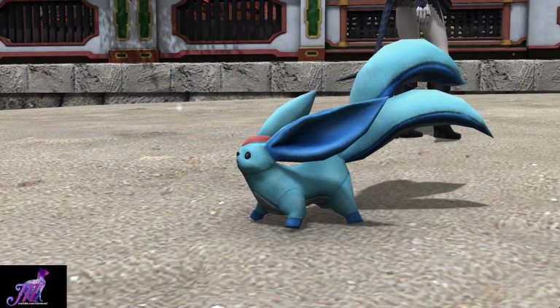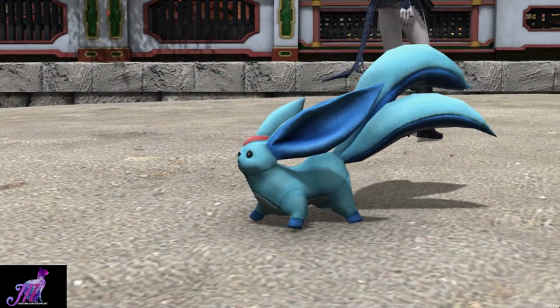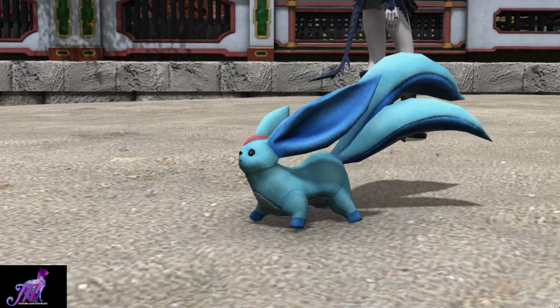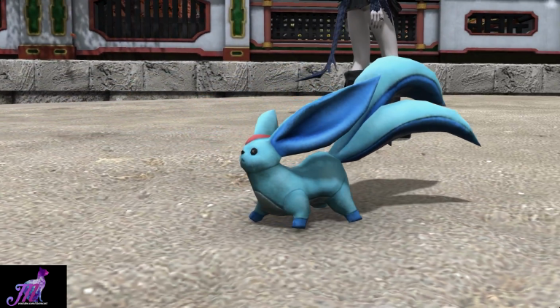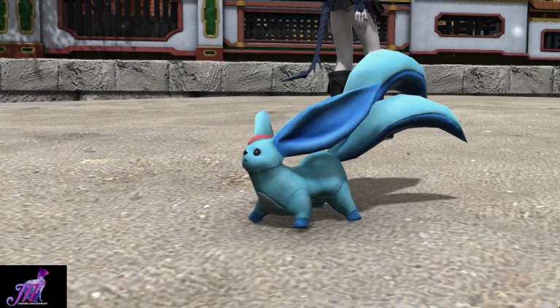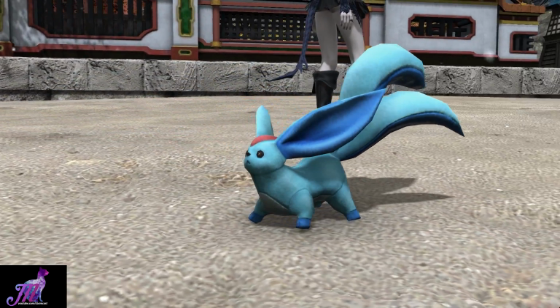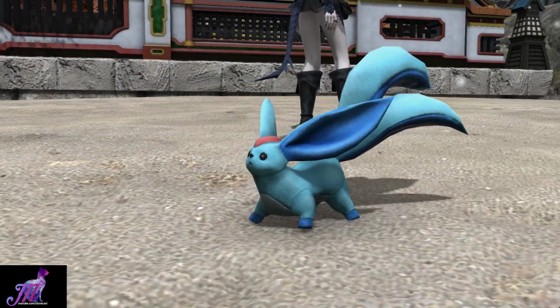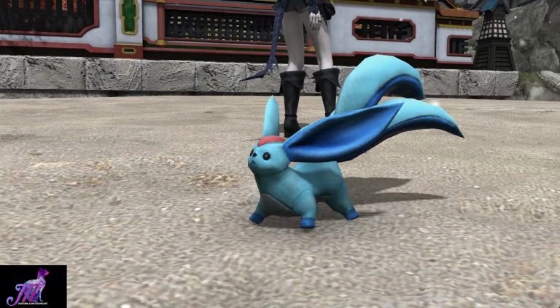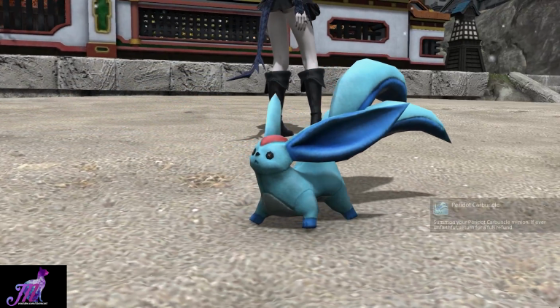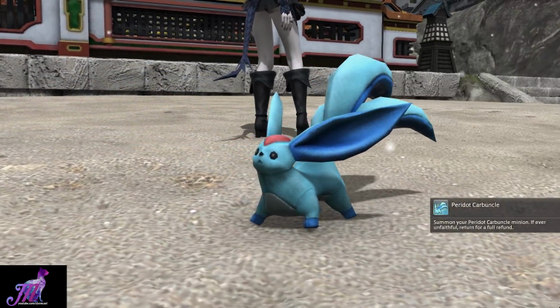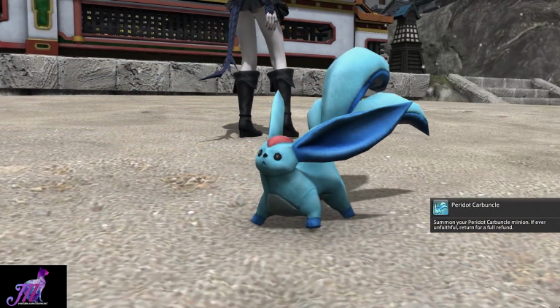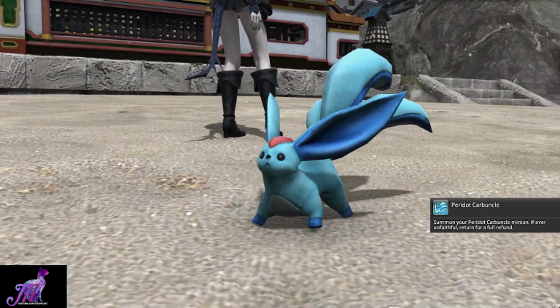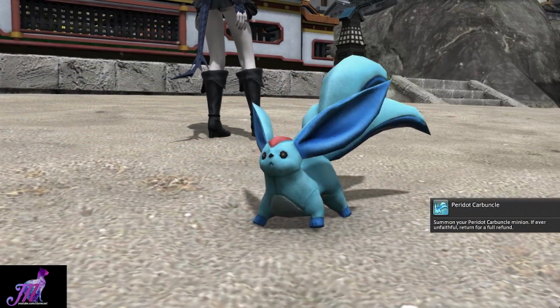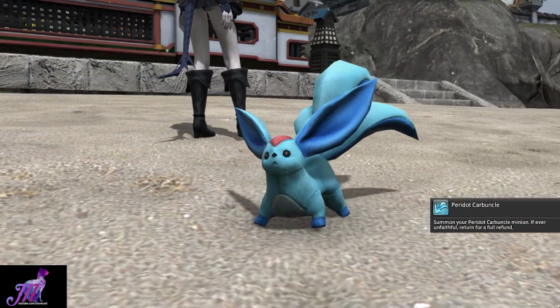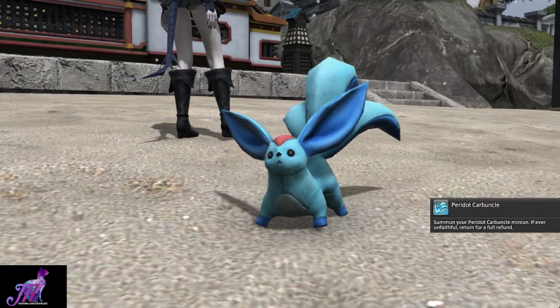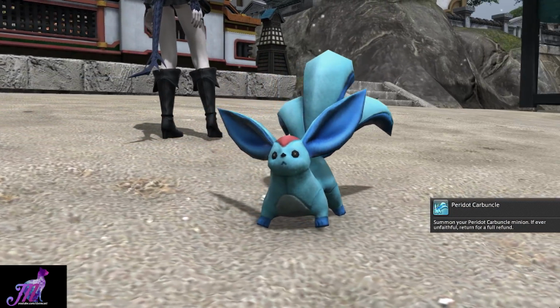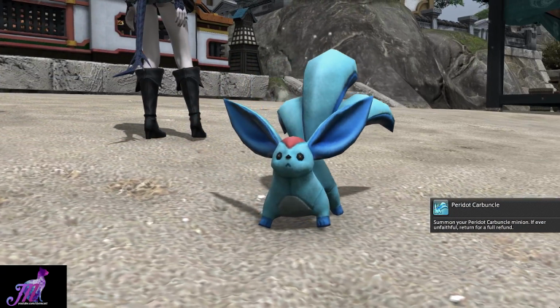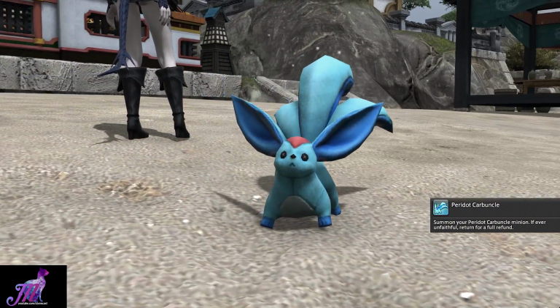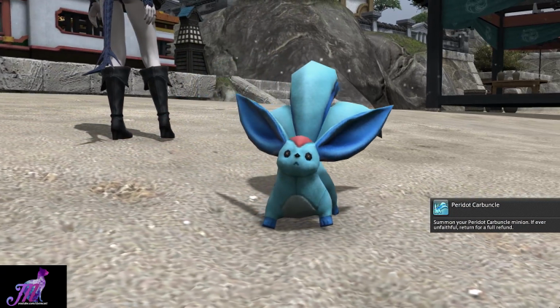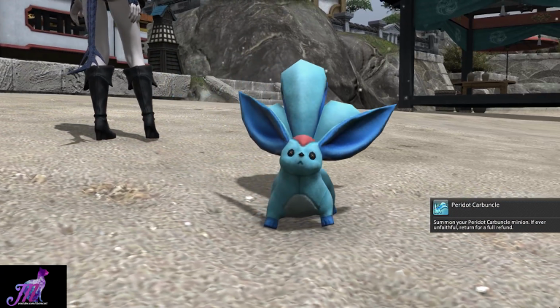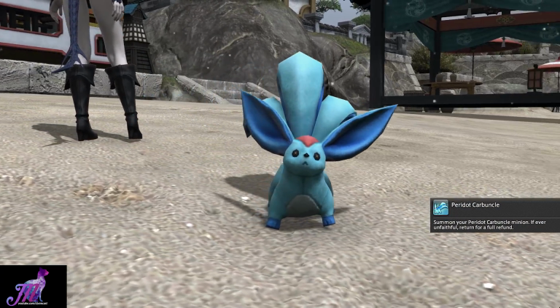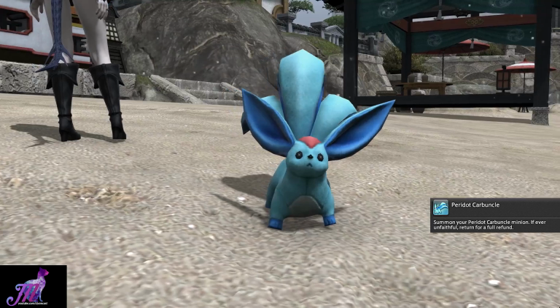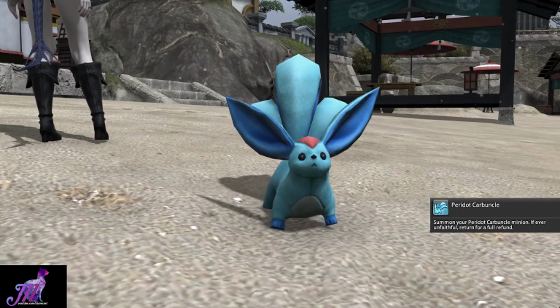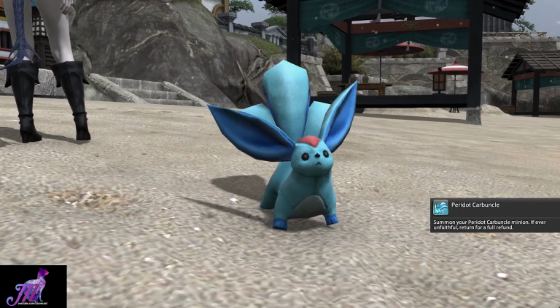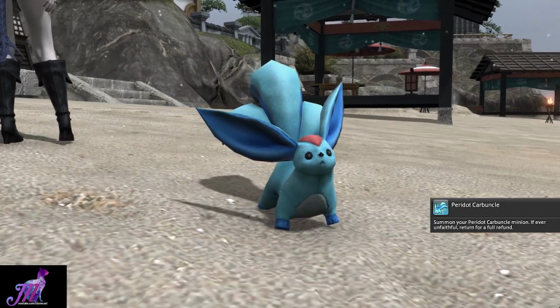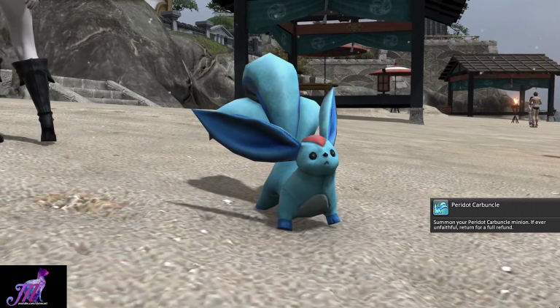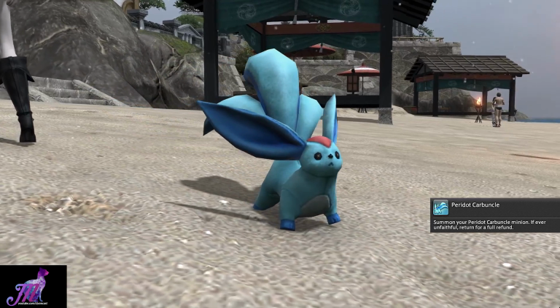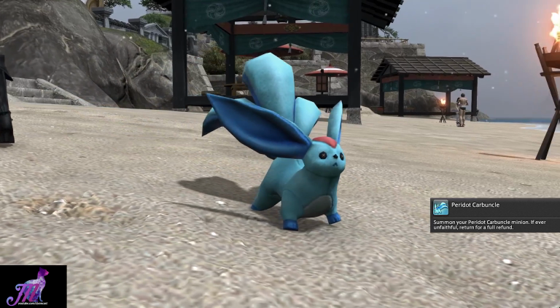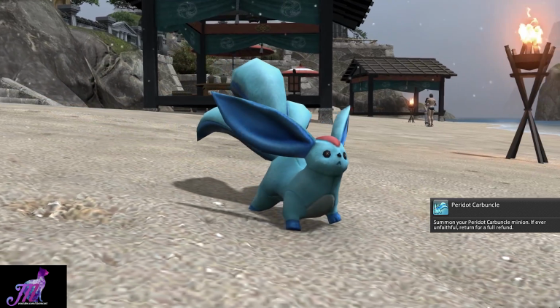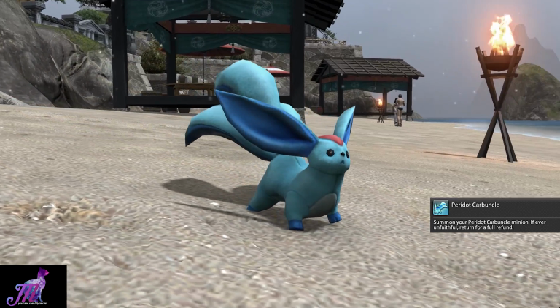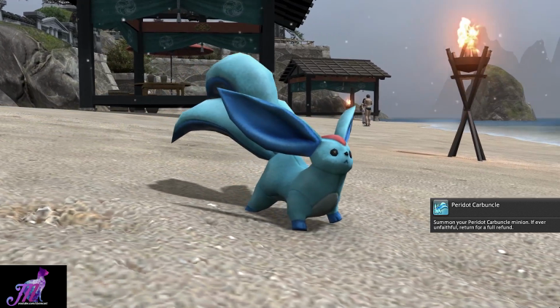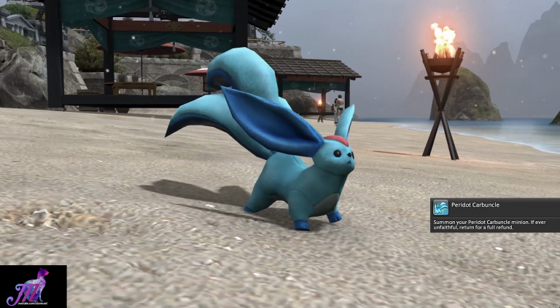Take it away, Rose. Summon your Peridot Carbuncle Minion. If ever unfaithful, return for full refund.